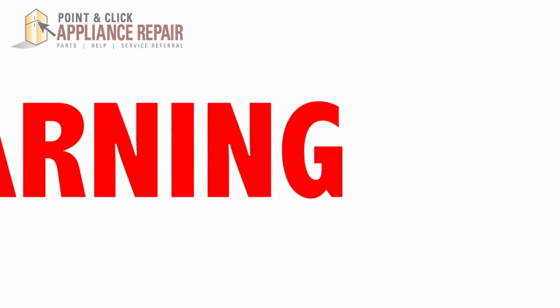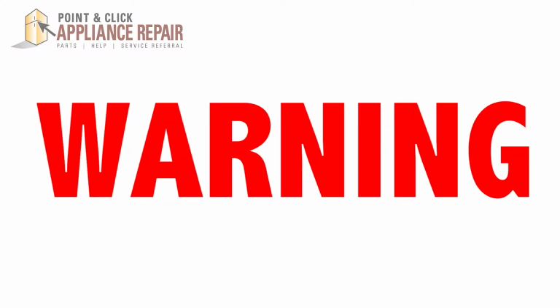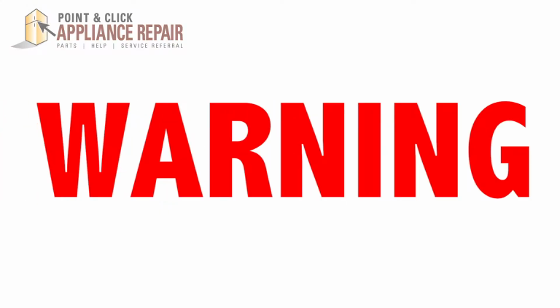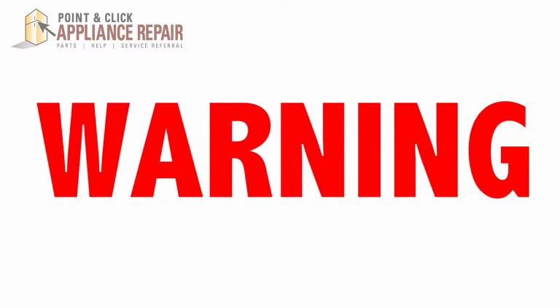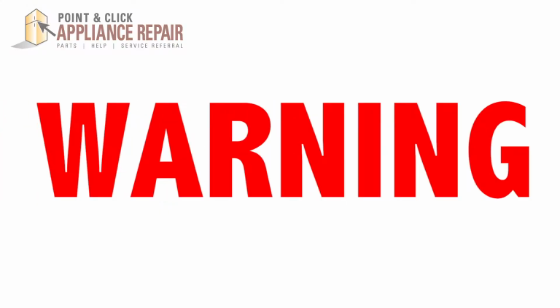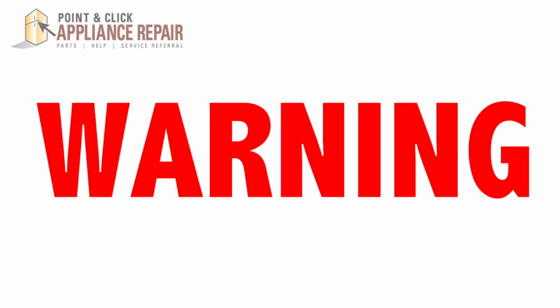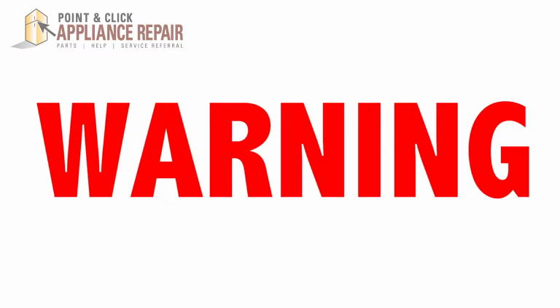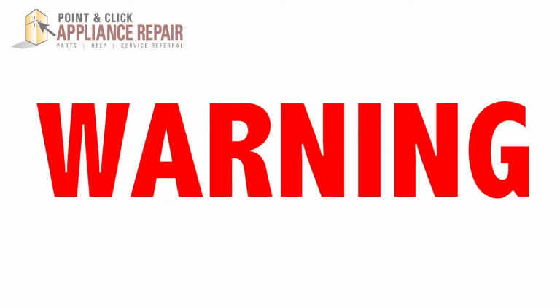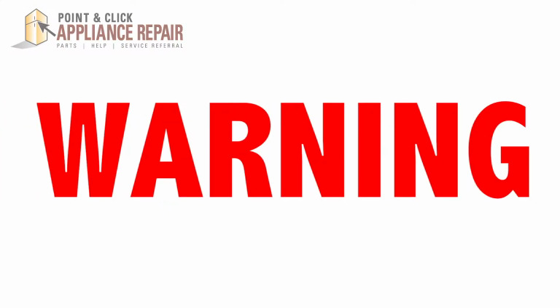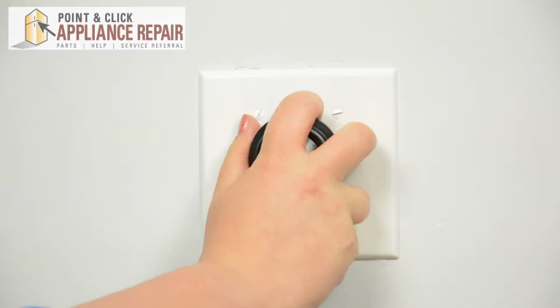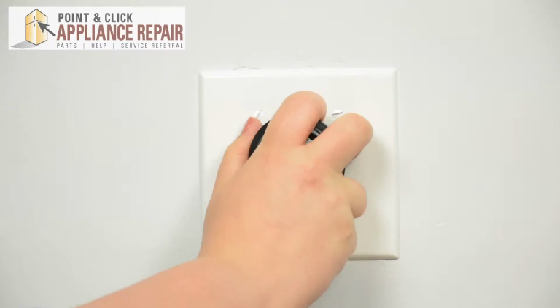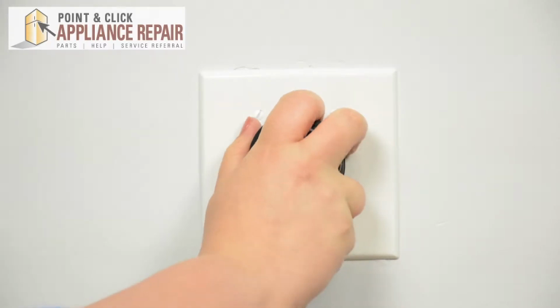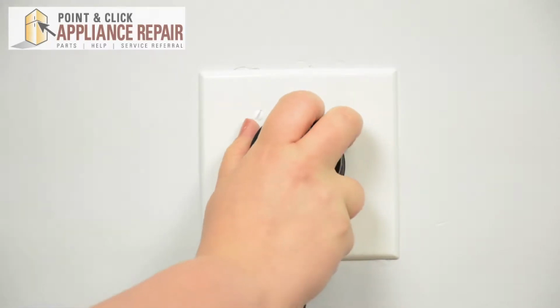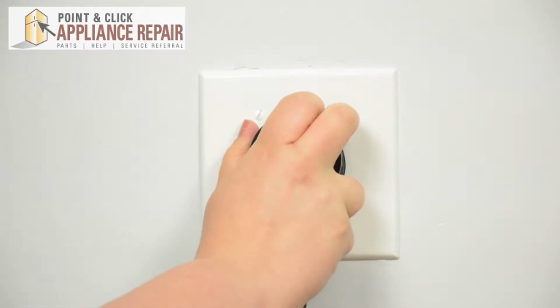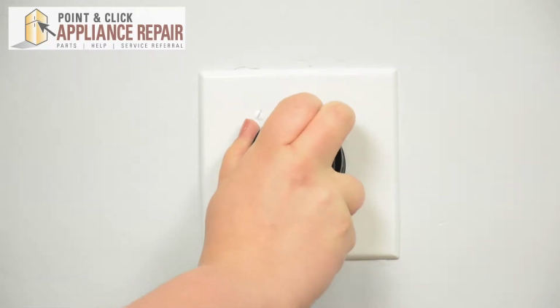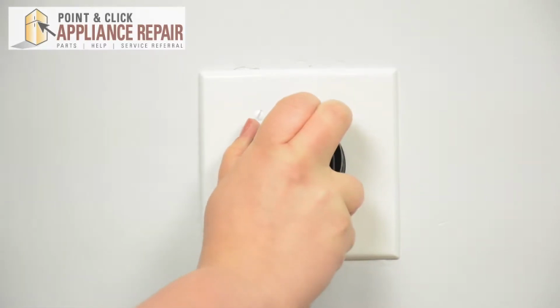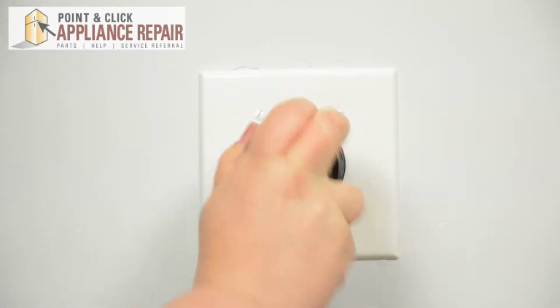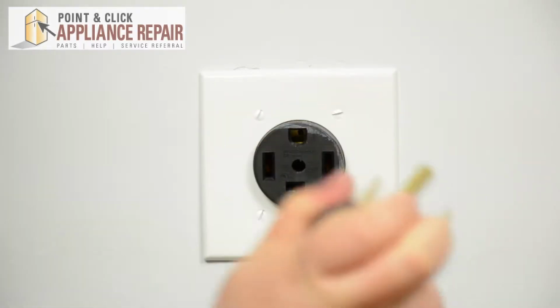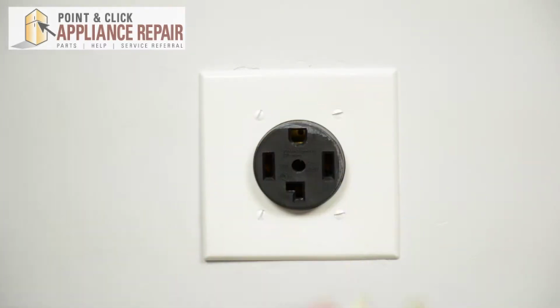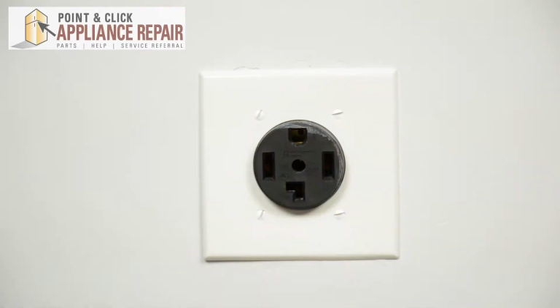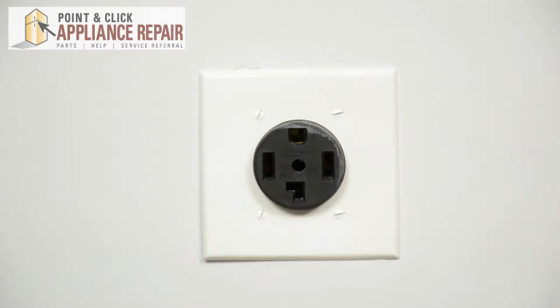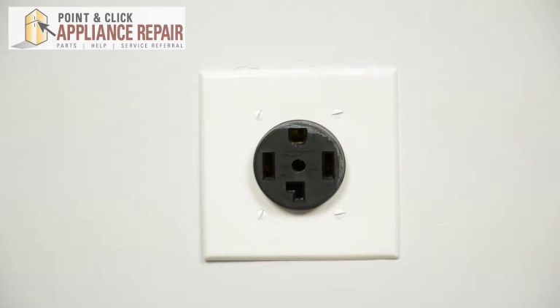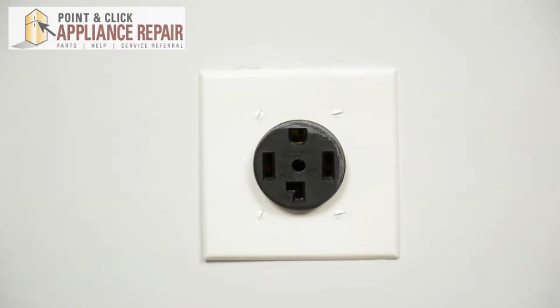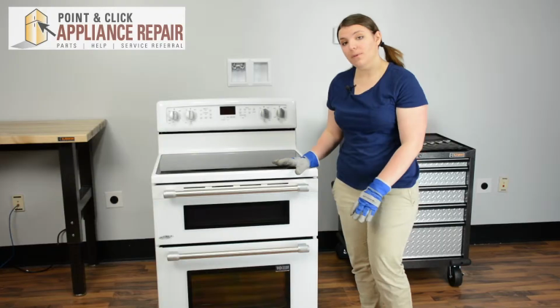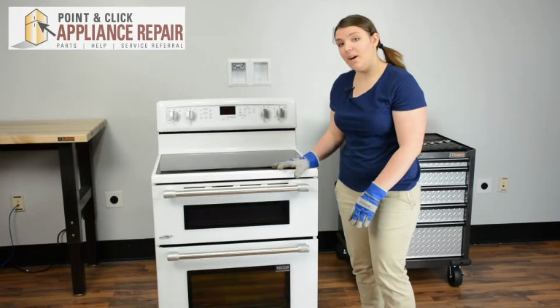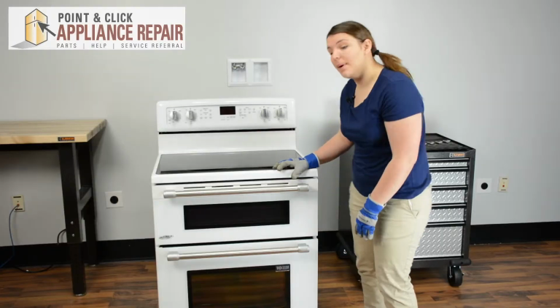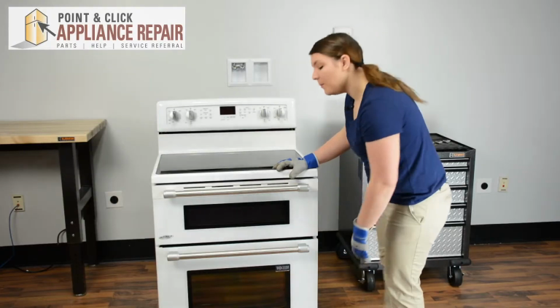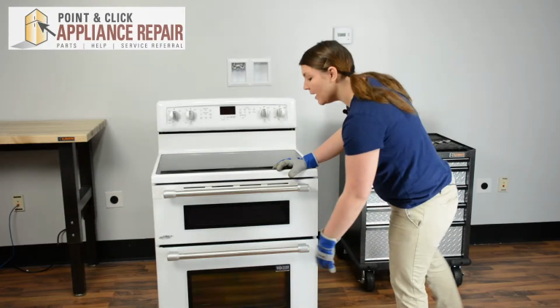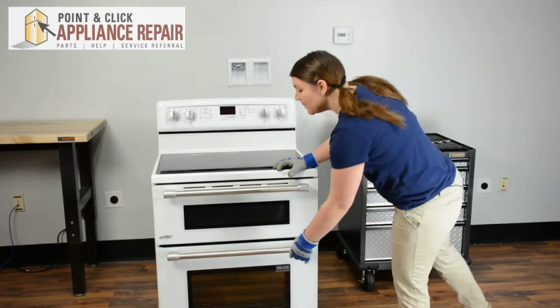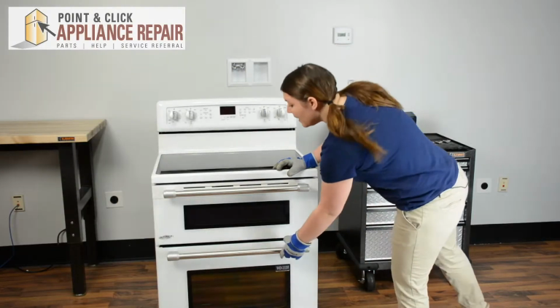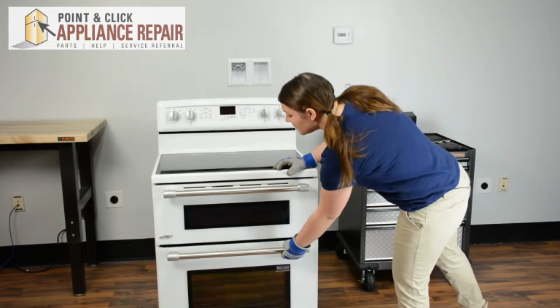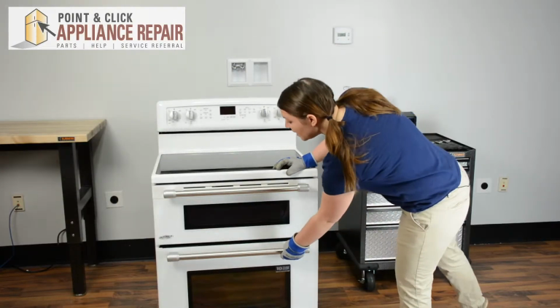Before repairing any appliance, always make sure it is completely disconnected from its power source. We'll start by opening up the bottom door.